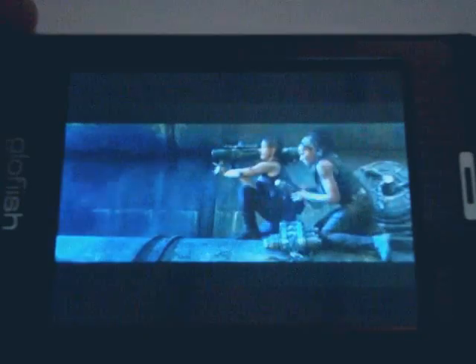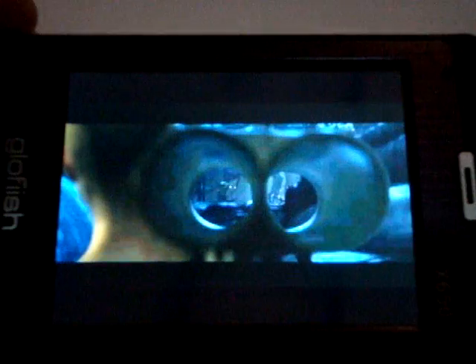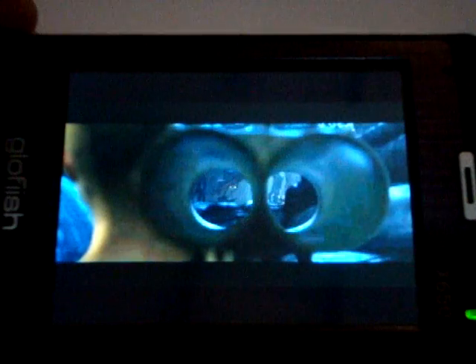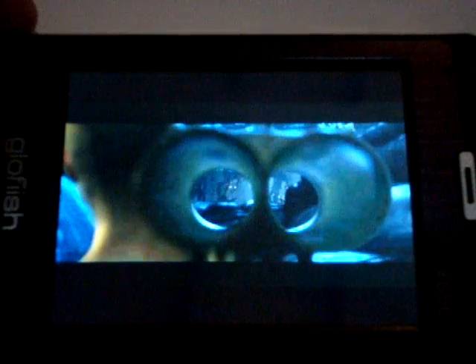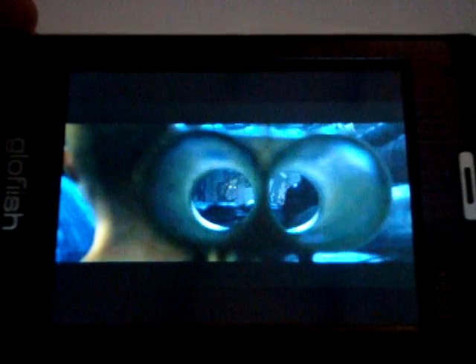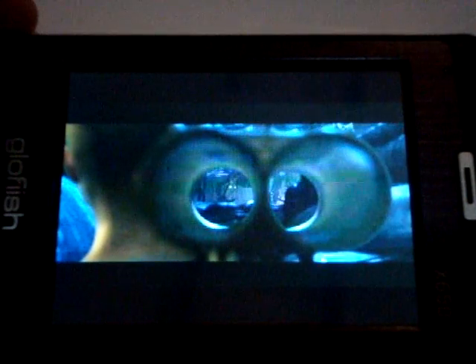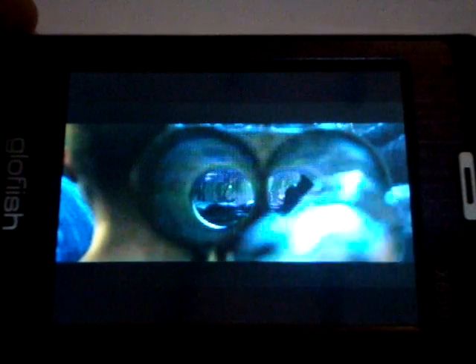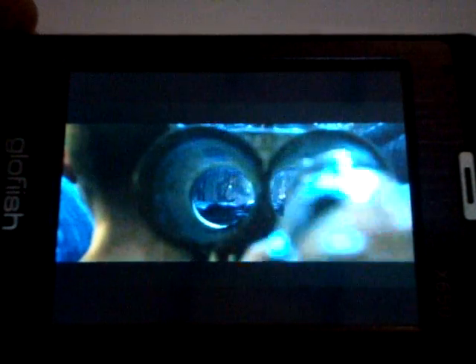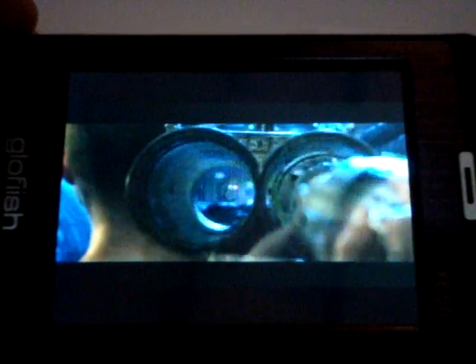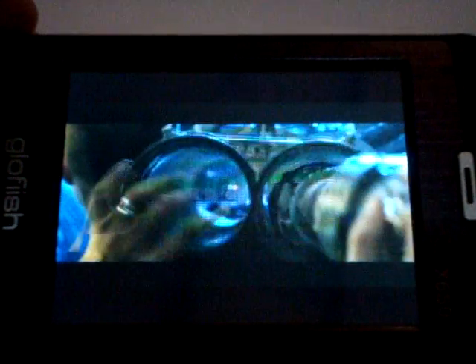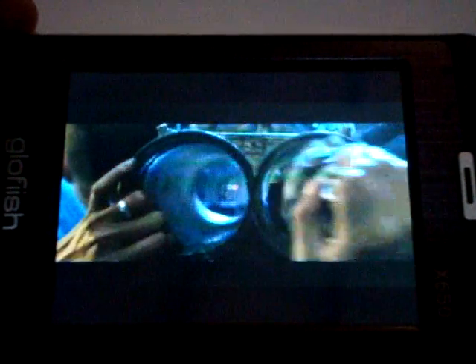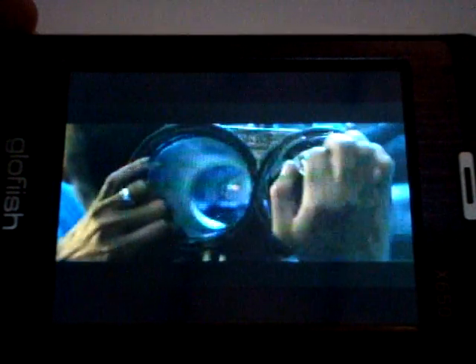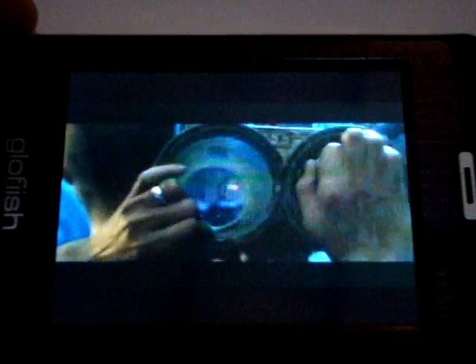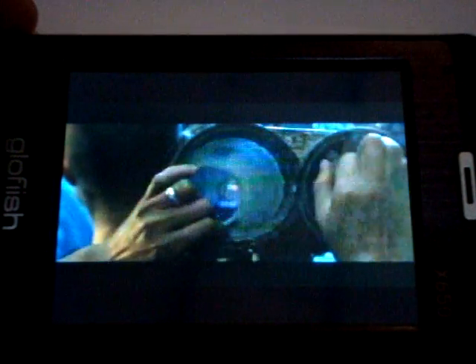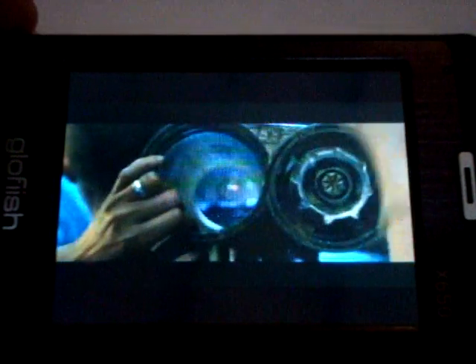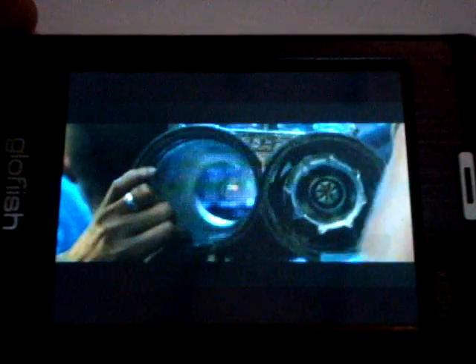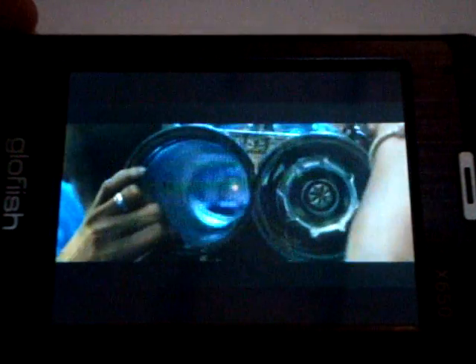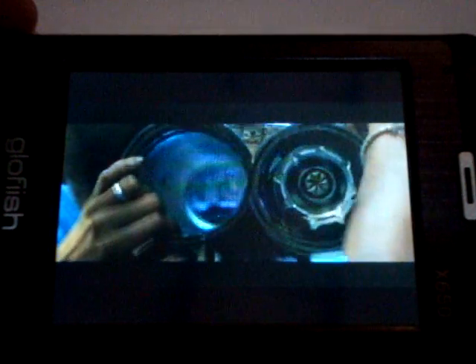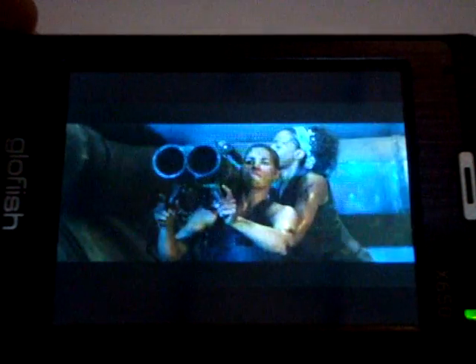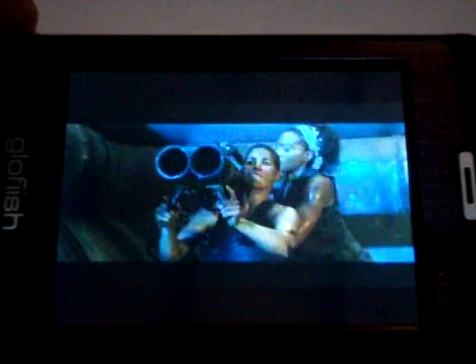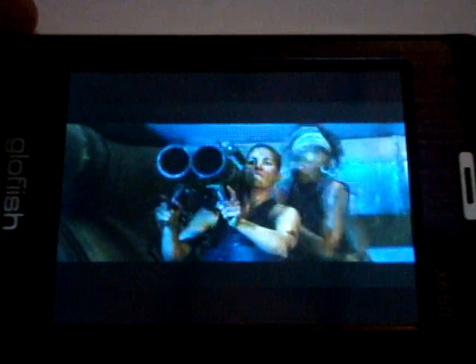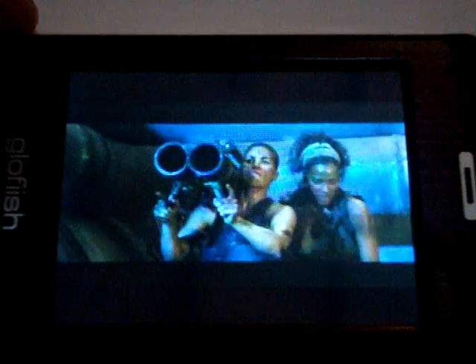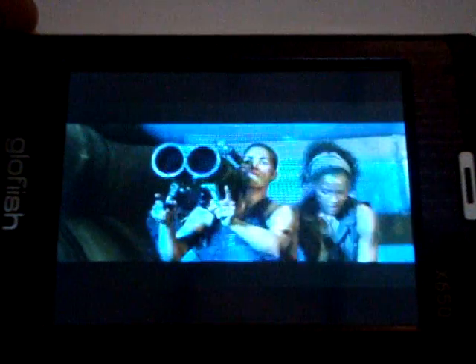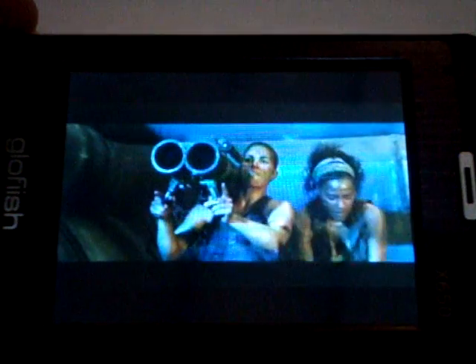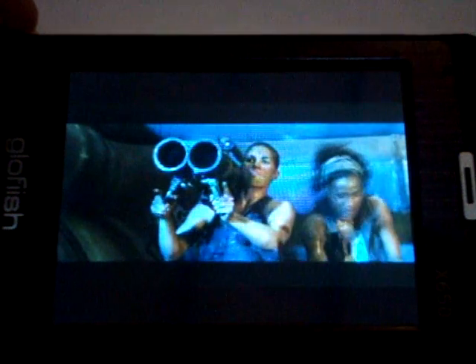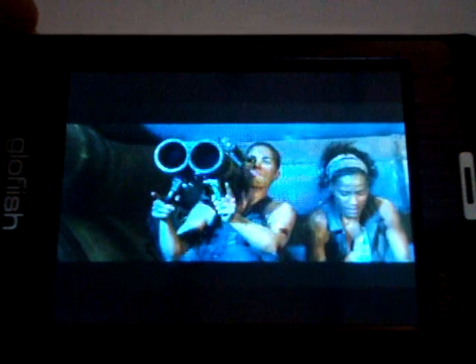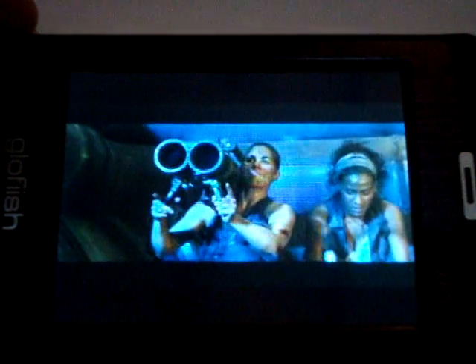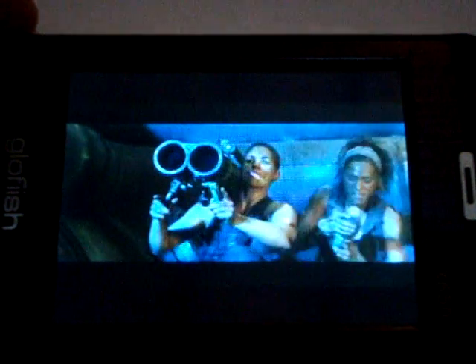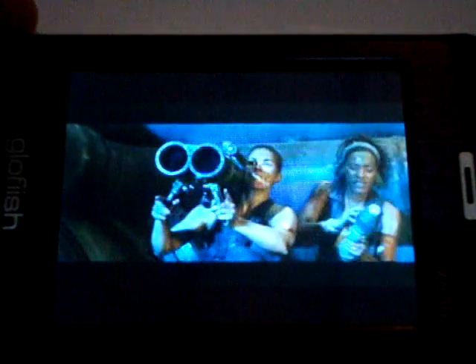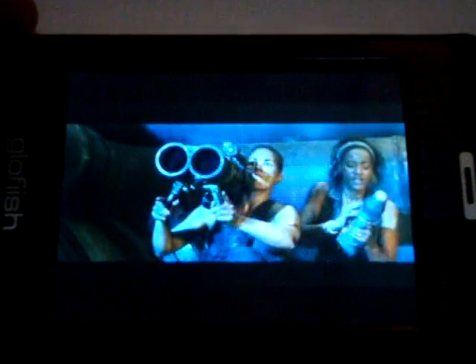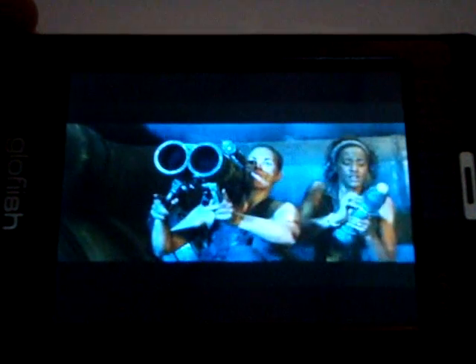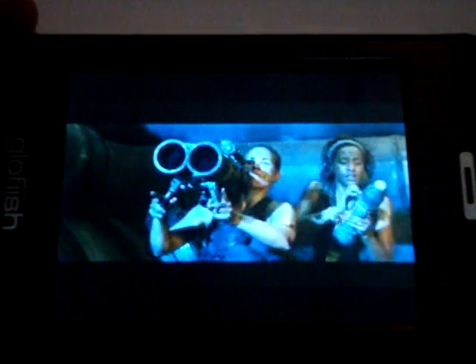Hey guys, it's Jaime Rivera from Pocketnow.com and this is part 4 of the video review for the E10 Glowfish X650.